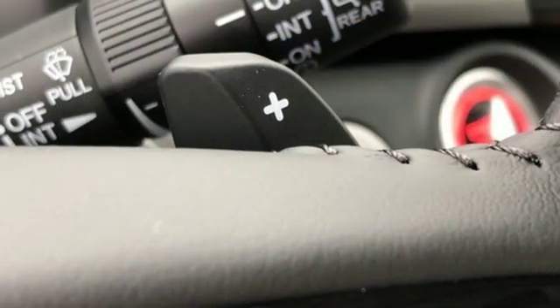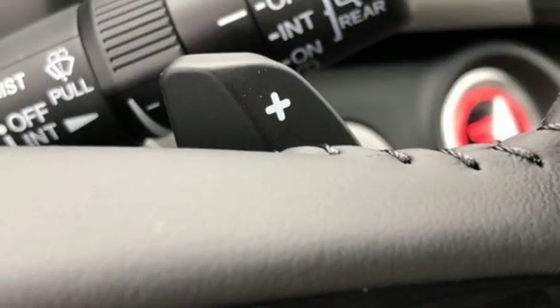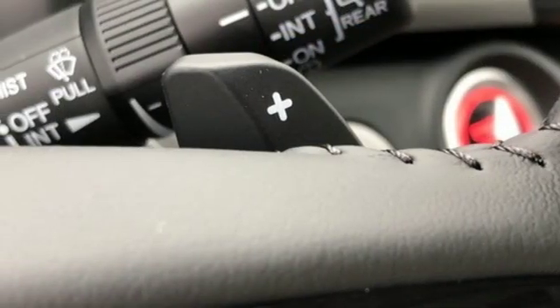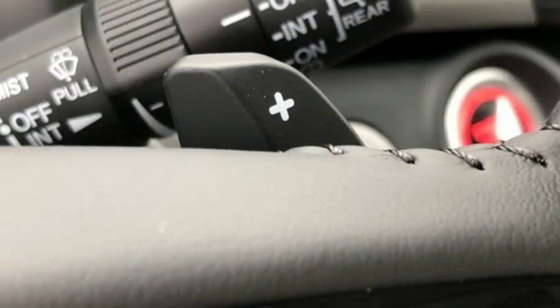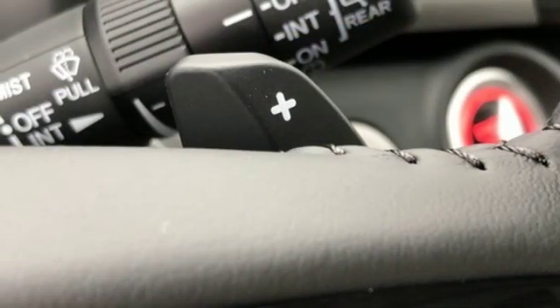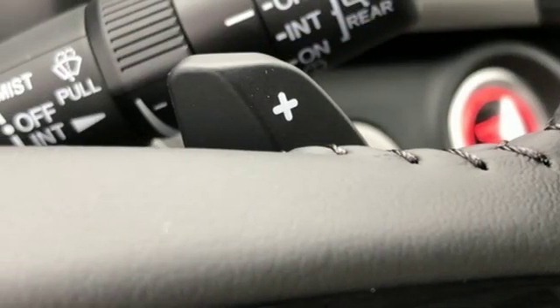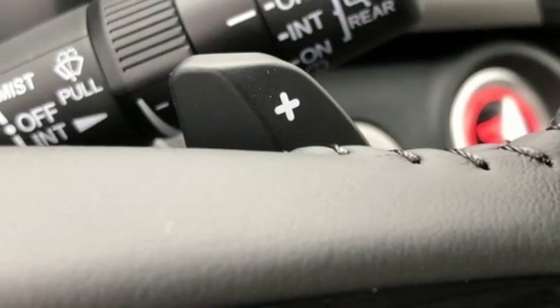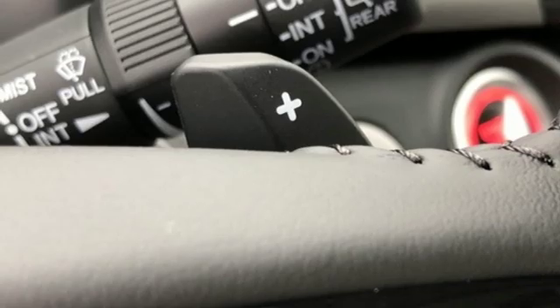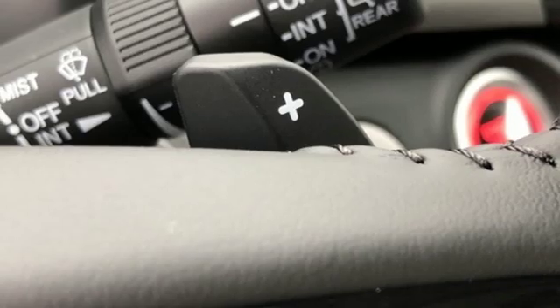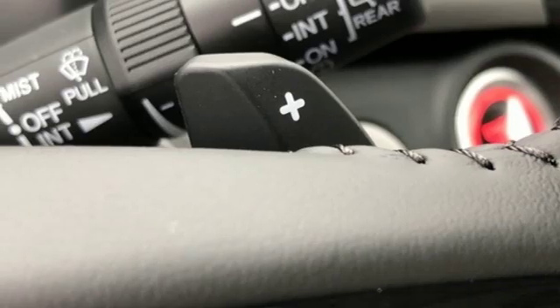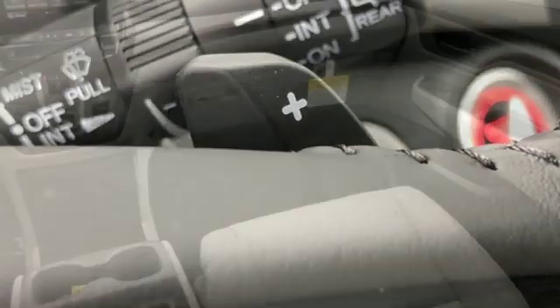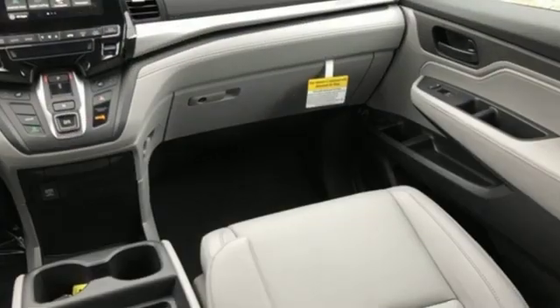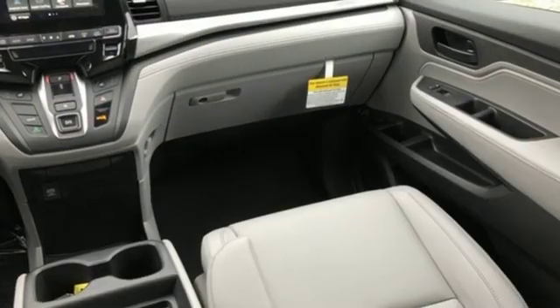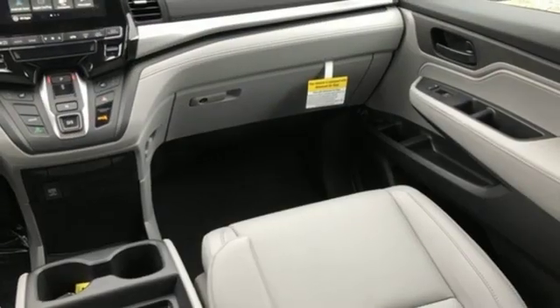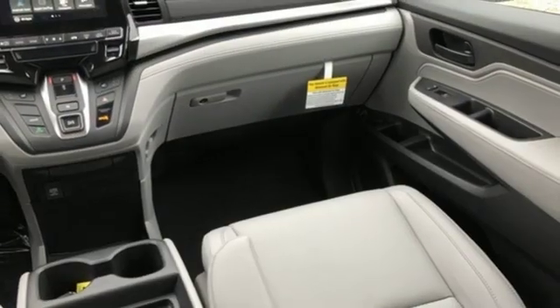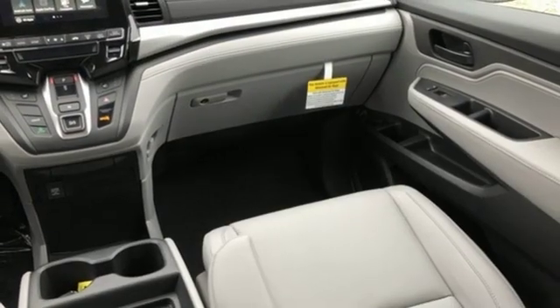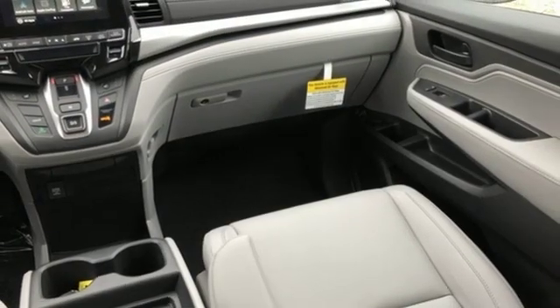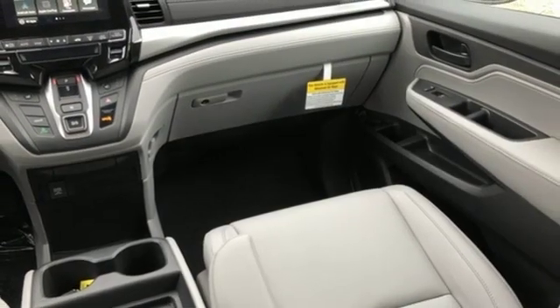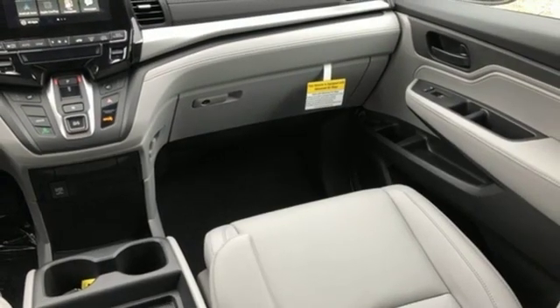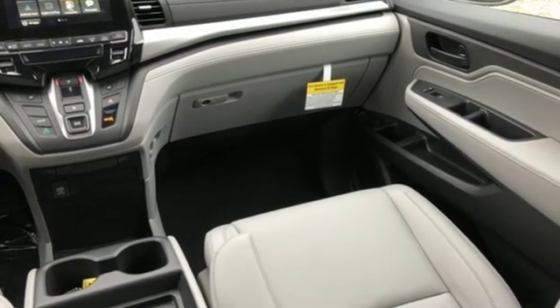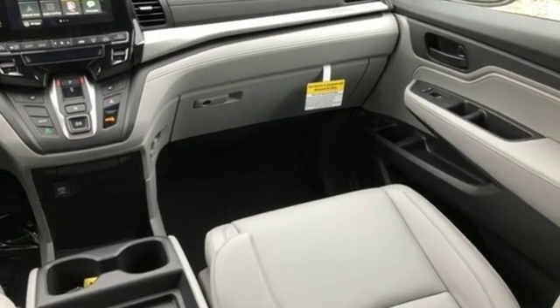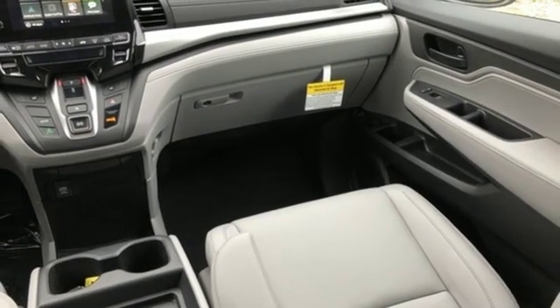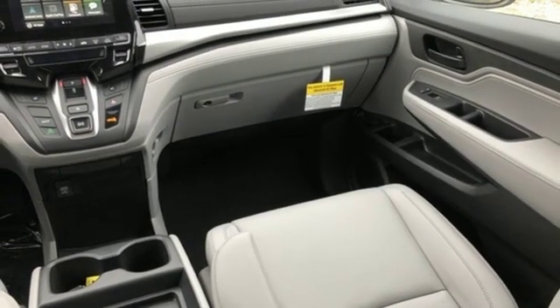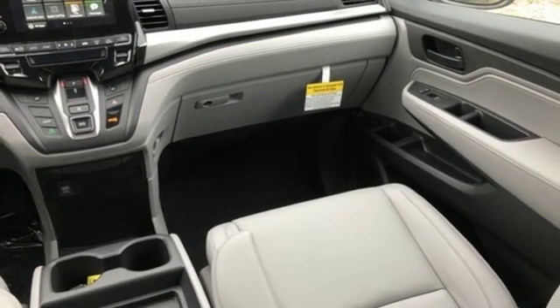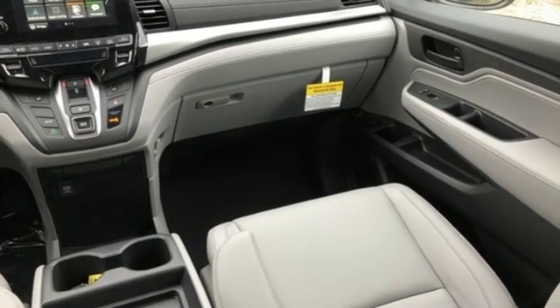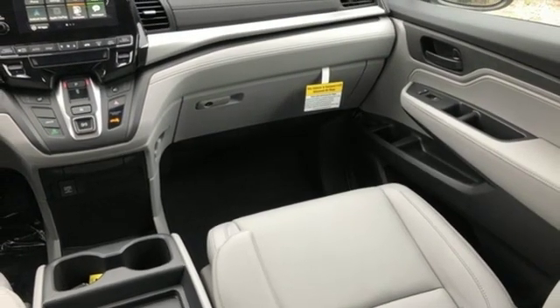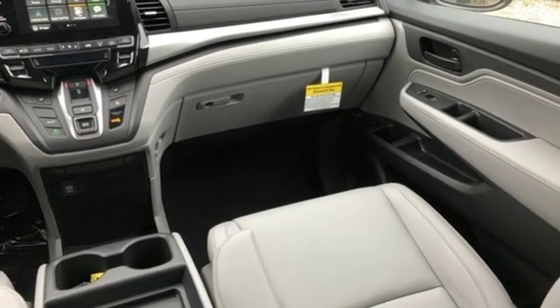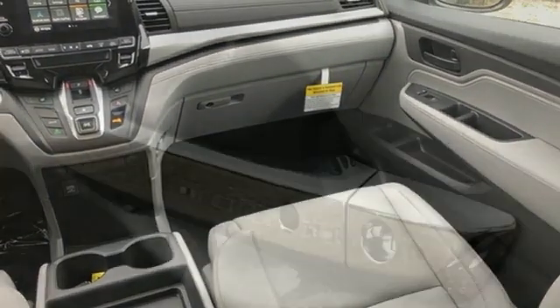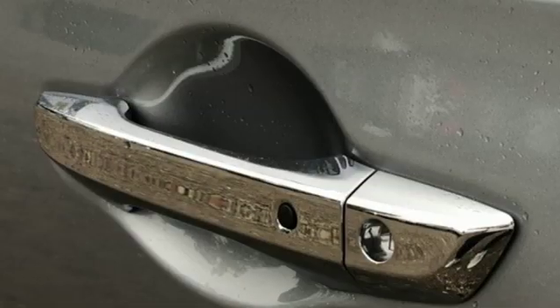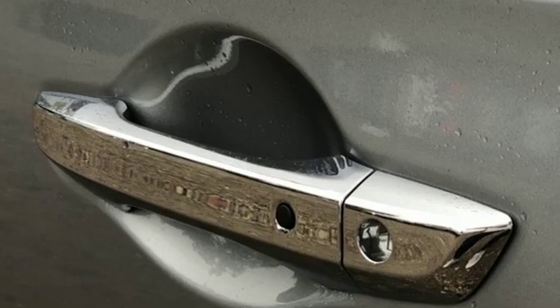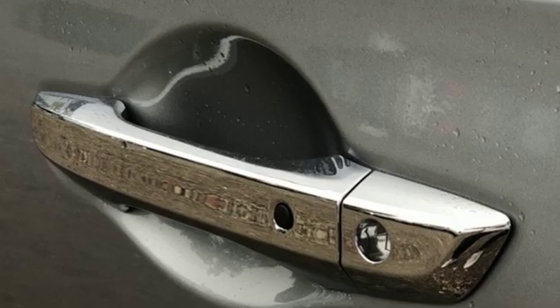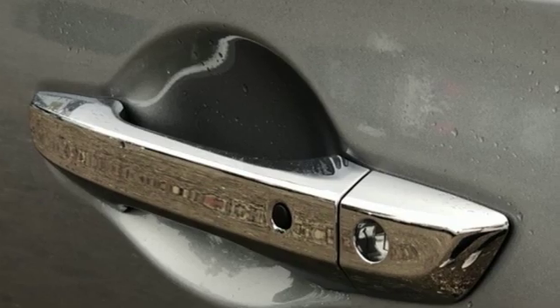Dual zone climate control, V6 engine, express open and closed sliding and tilting sunroof, and automatic transmission.